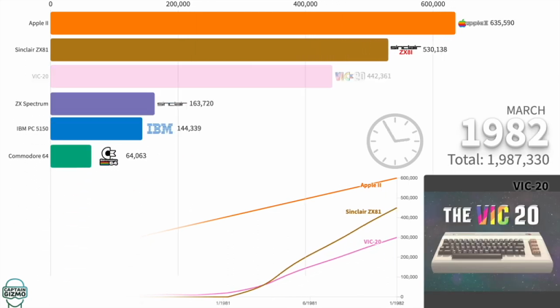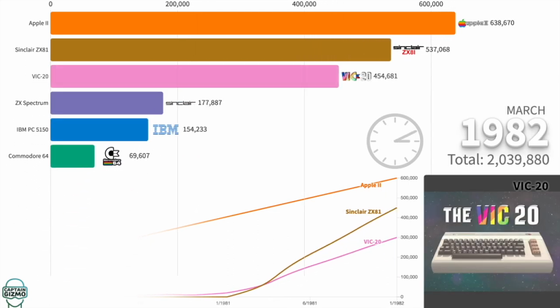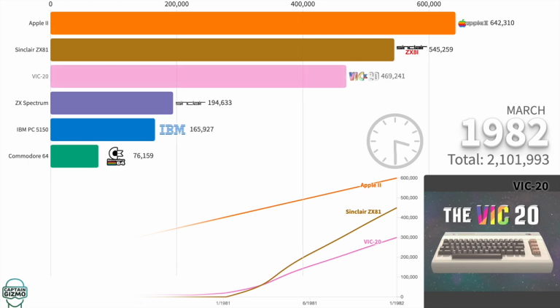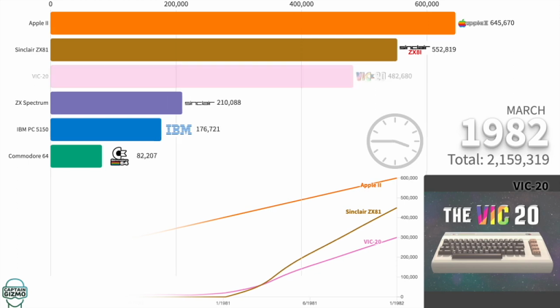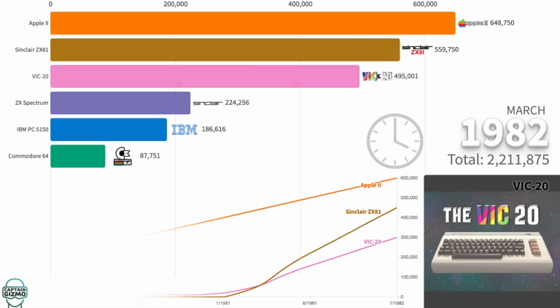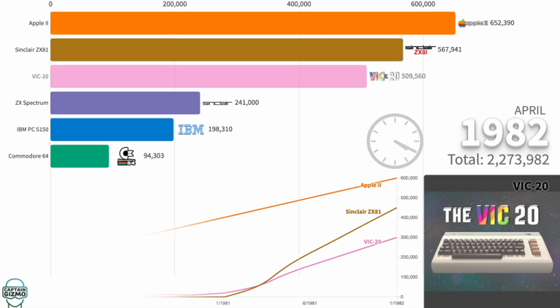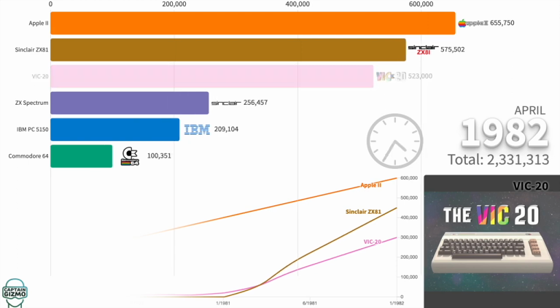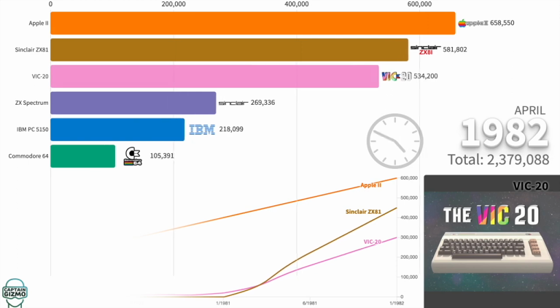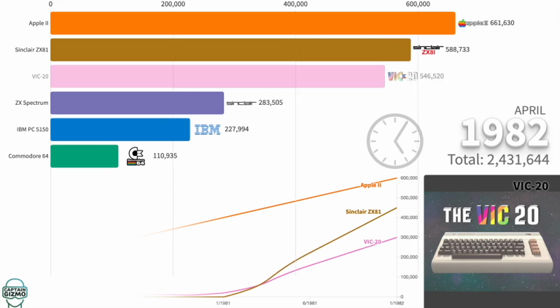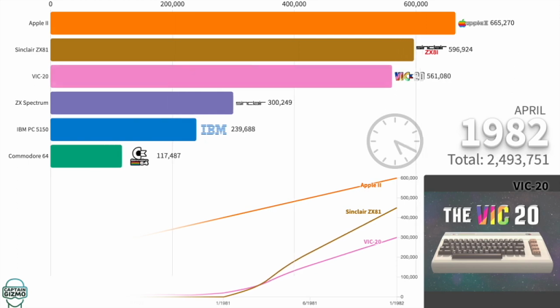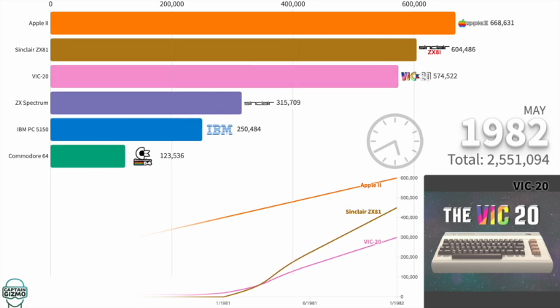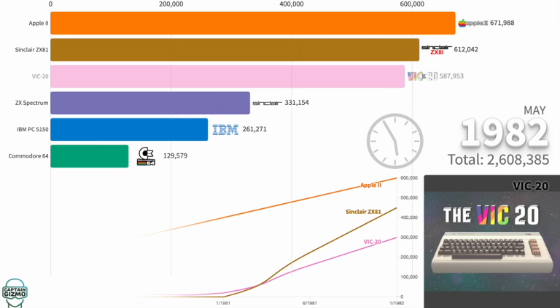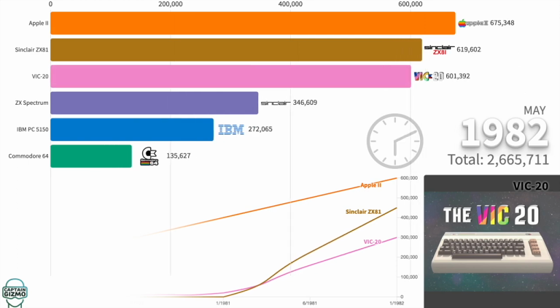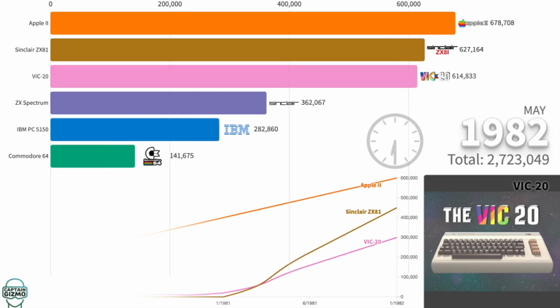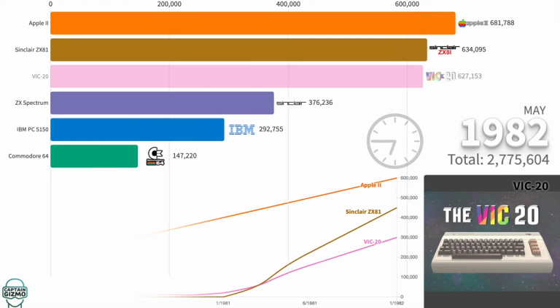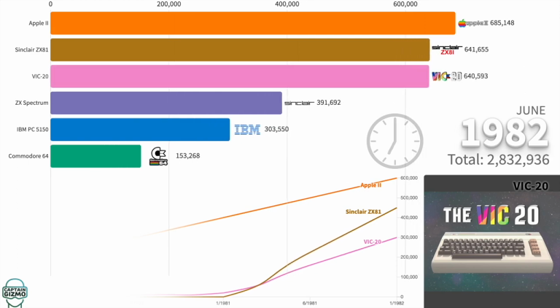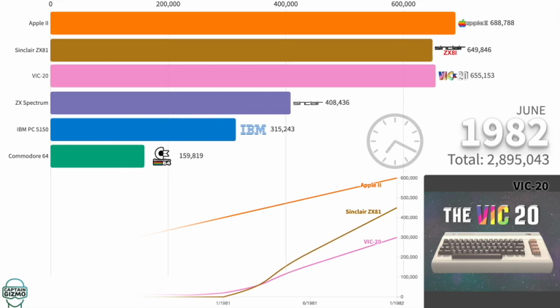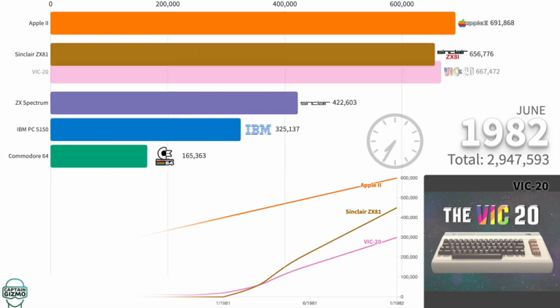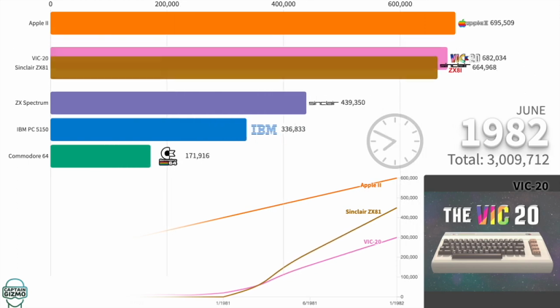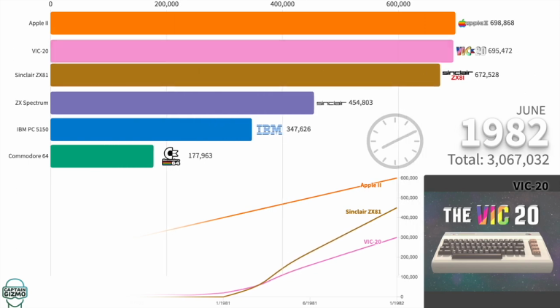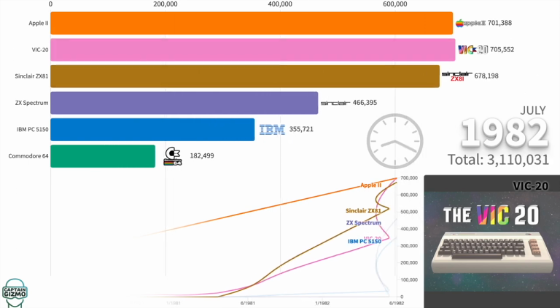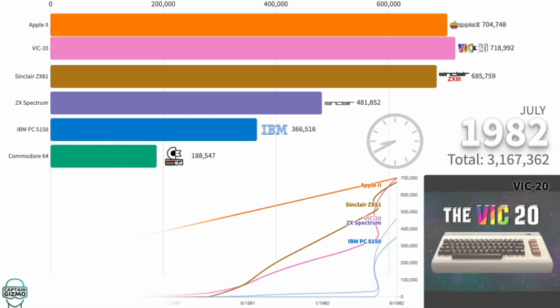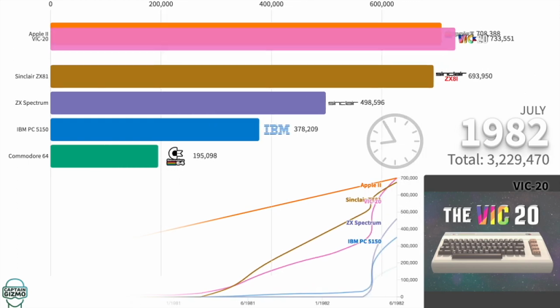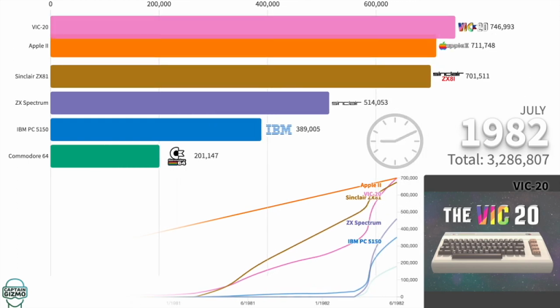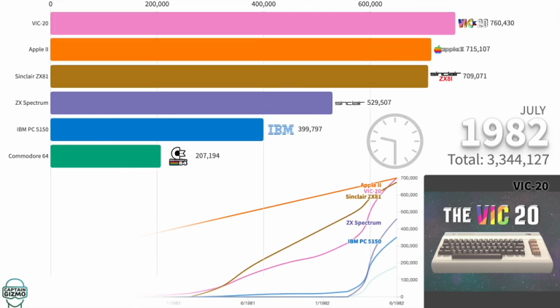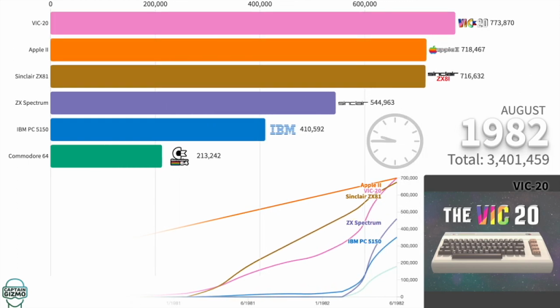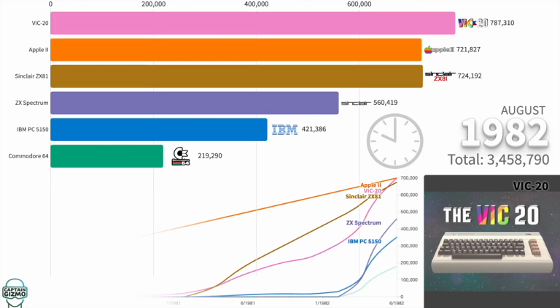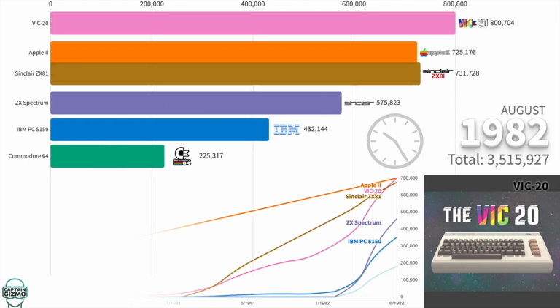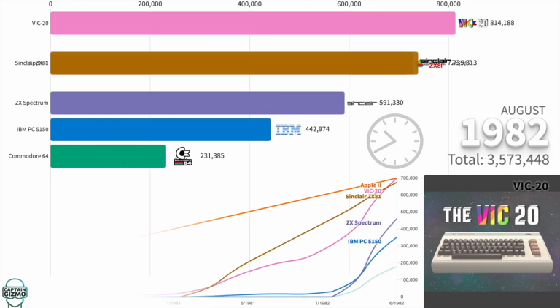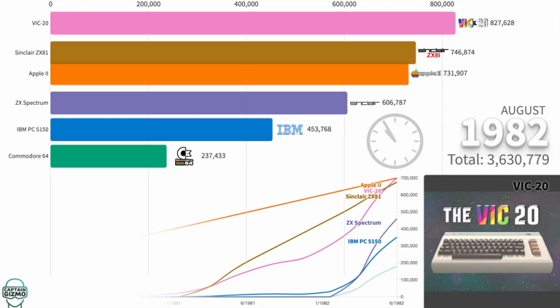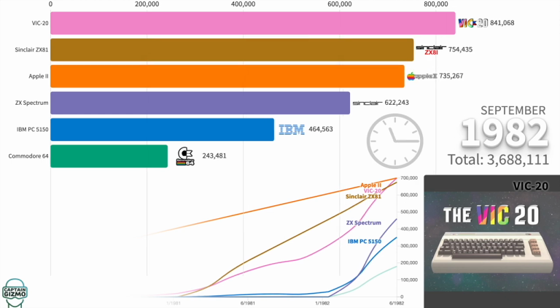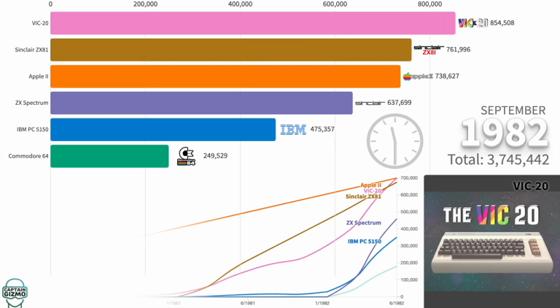The VIC-20 from Commodore was highly successful, becoming the first computer to sell more than a million units.